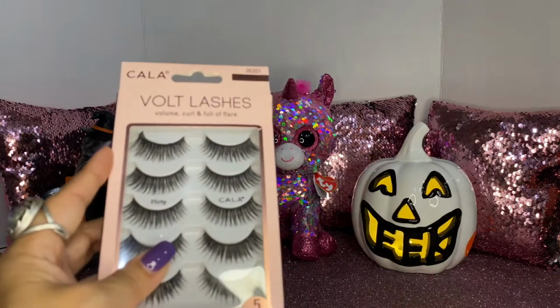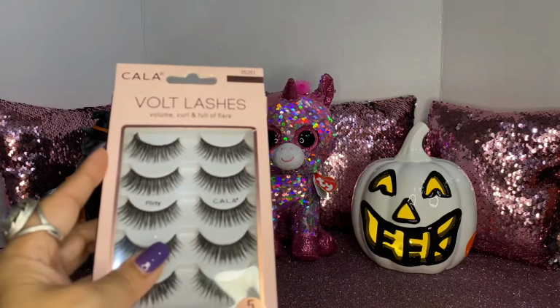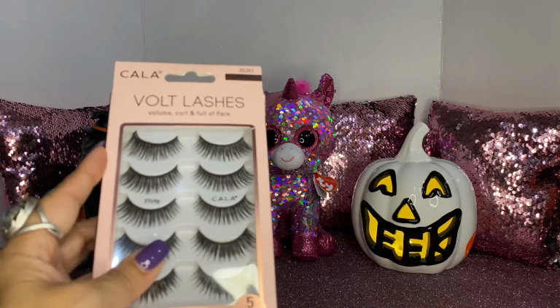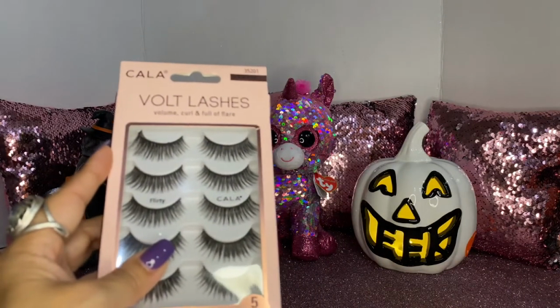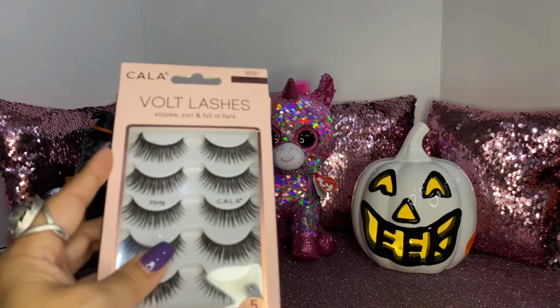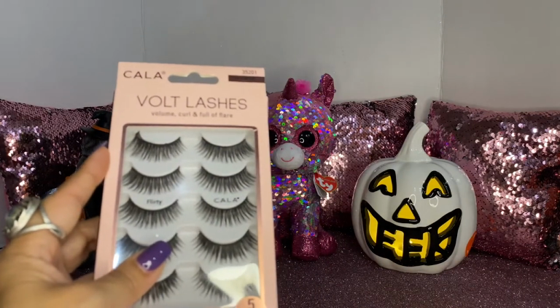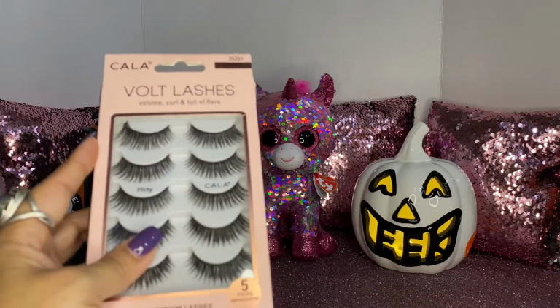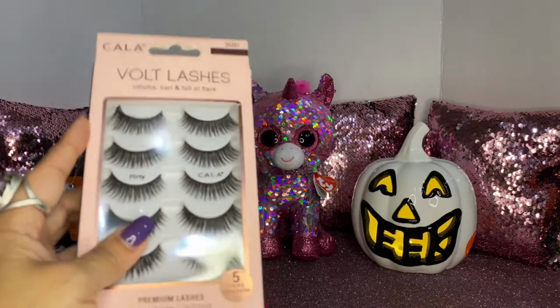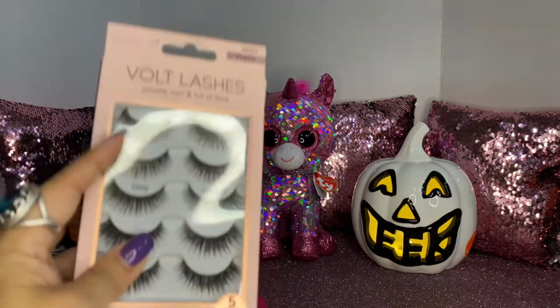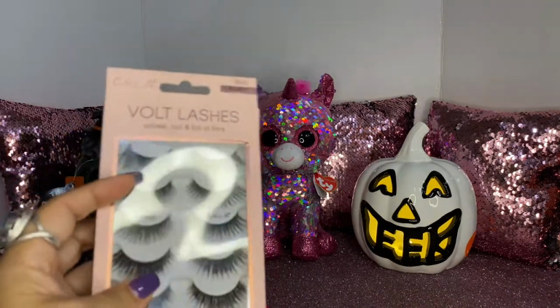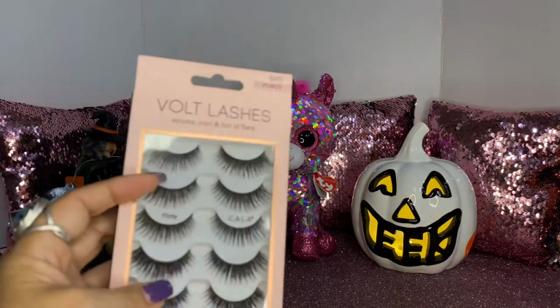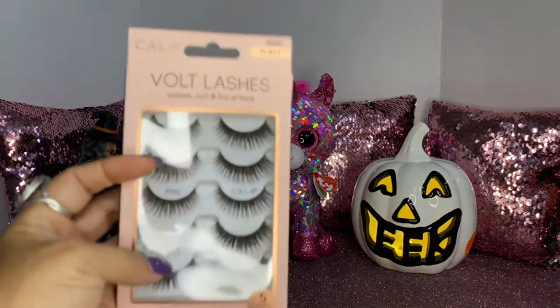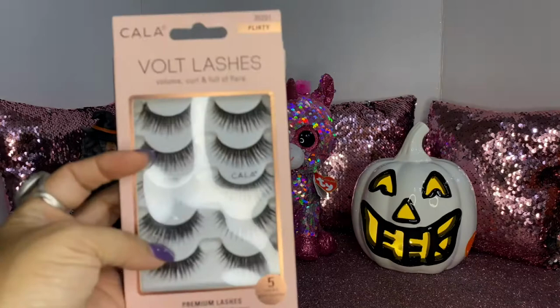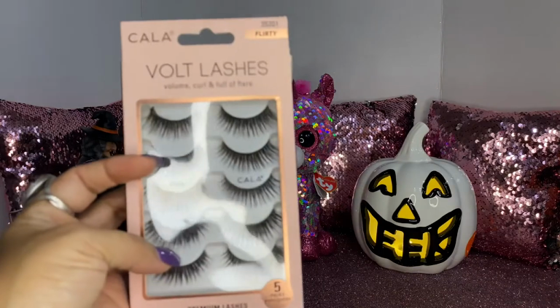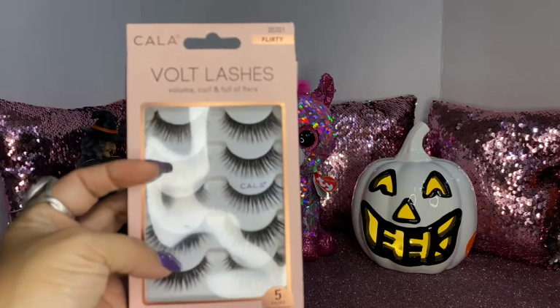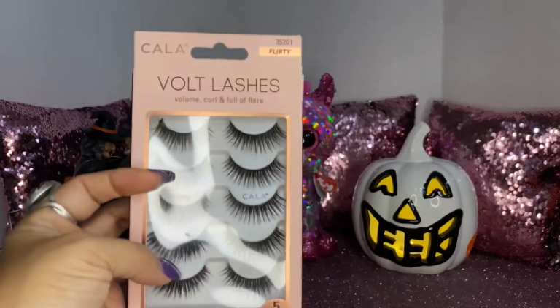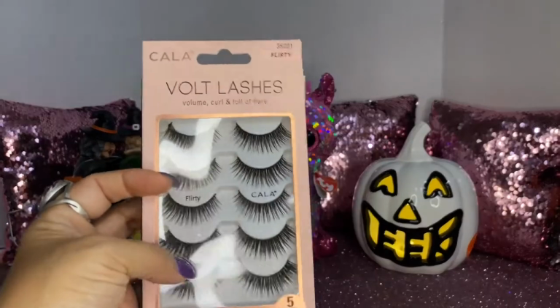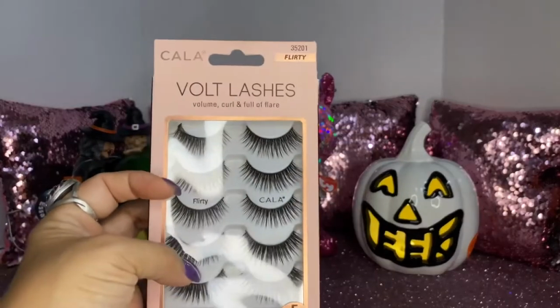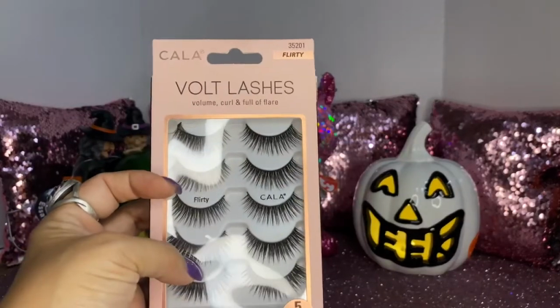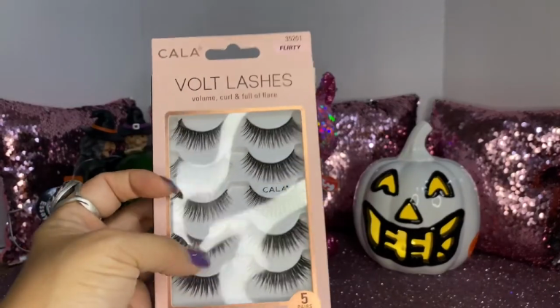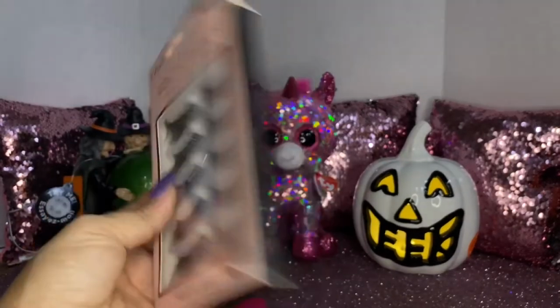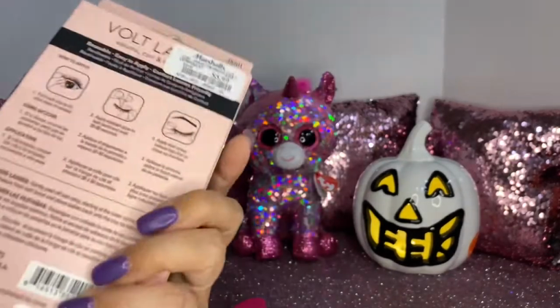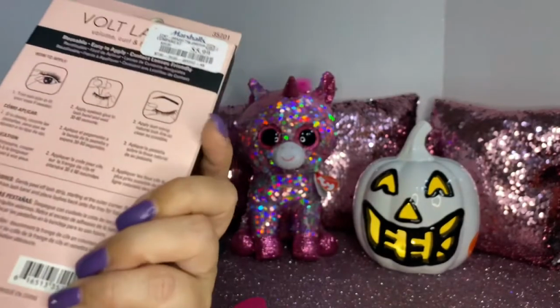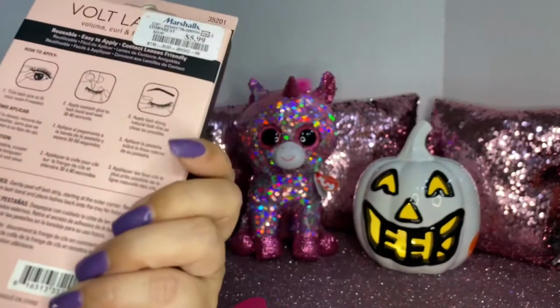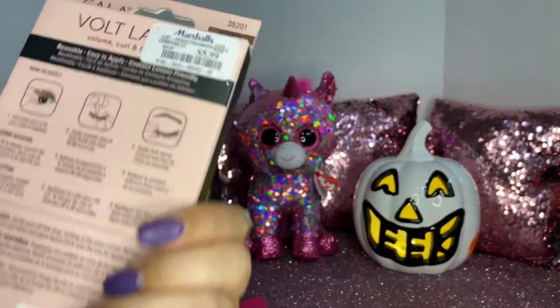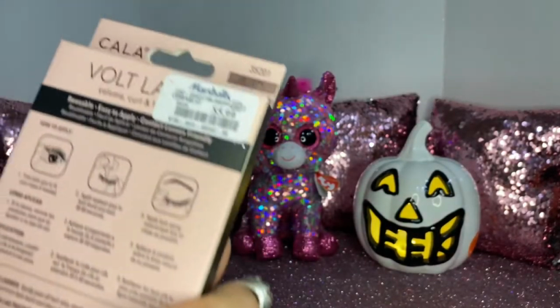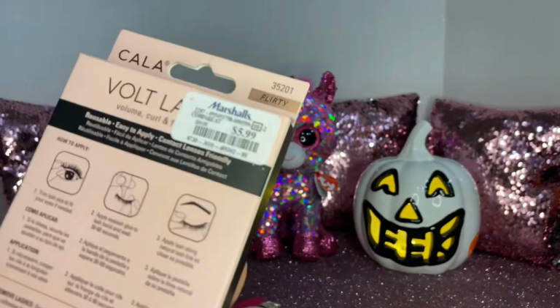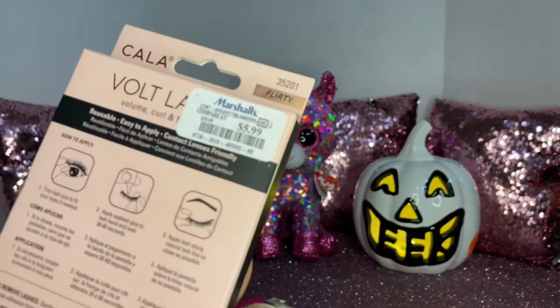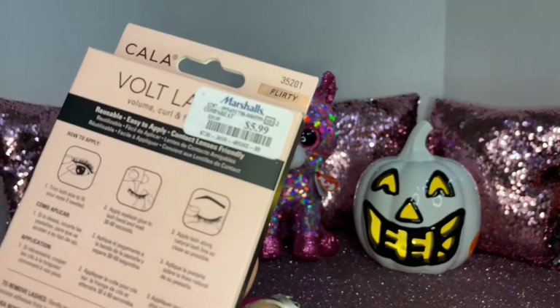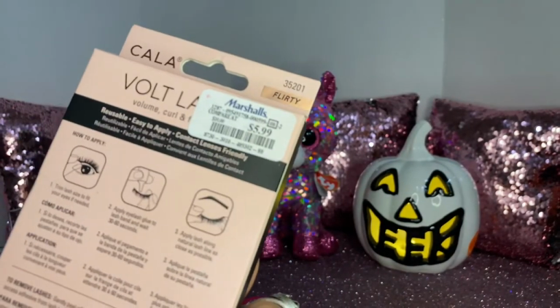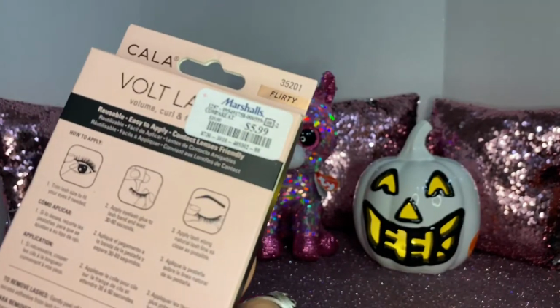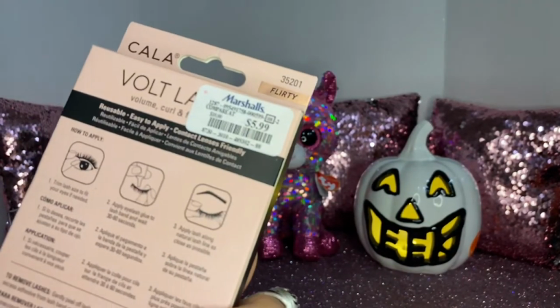My daughter picked up these lashes — volume, curls, and full of flare. This is the flirty one and she paid $5.99 for these.